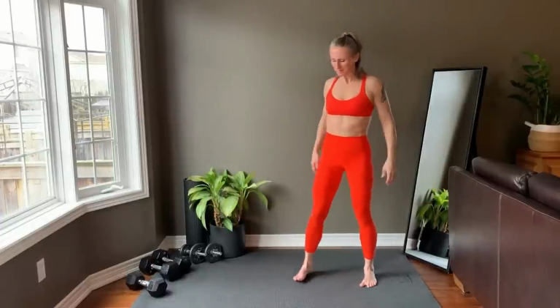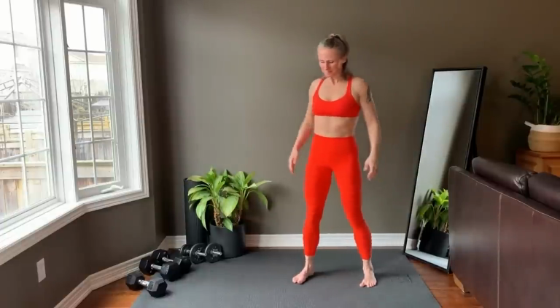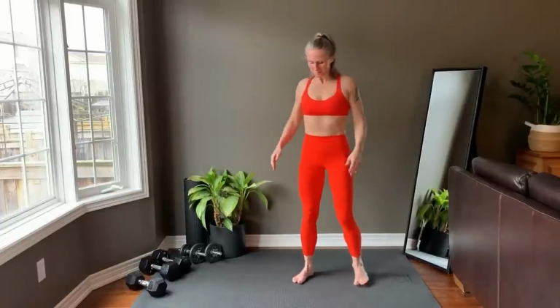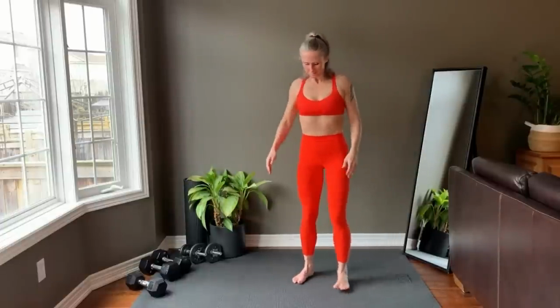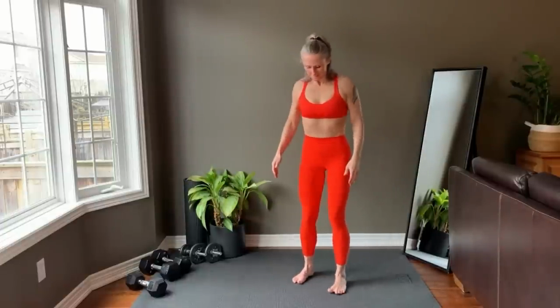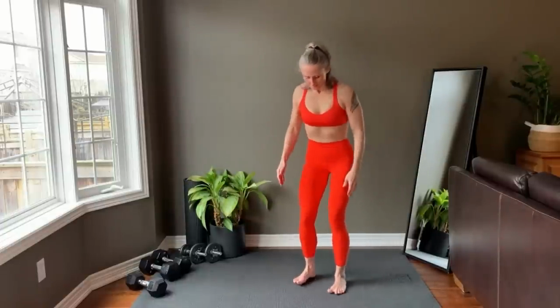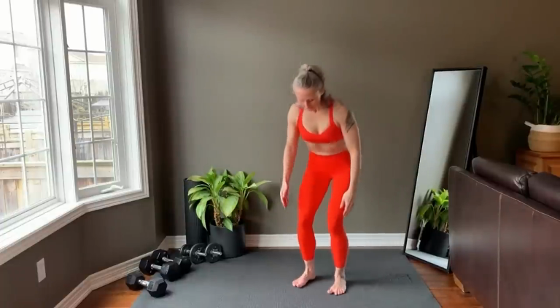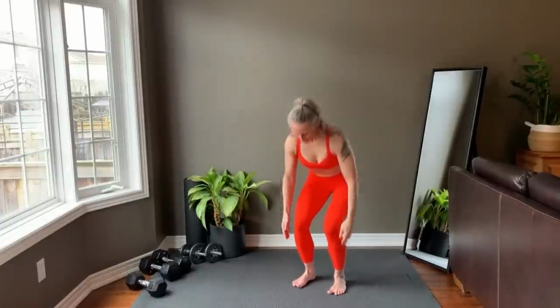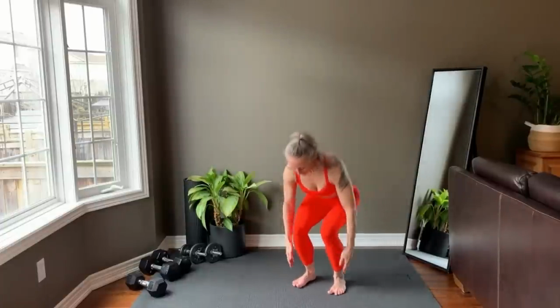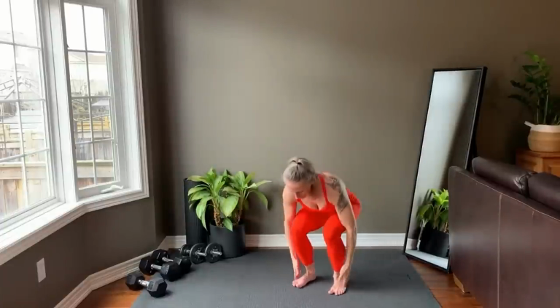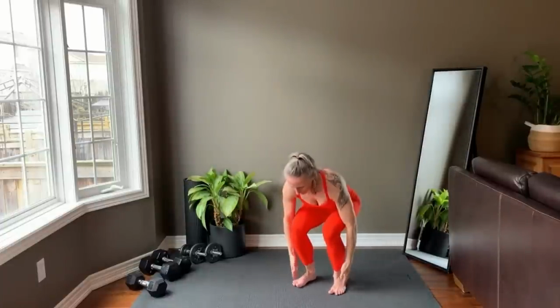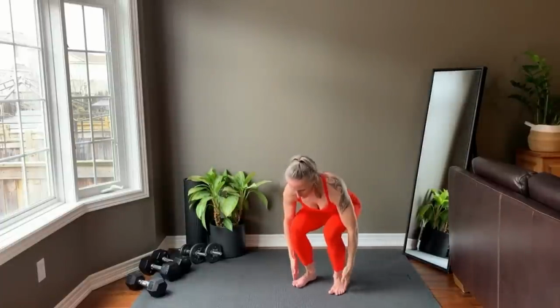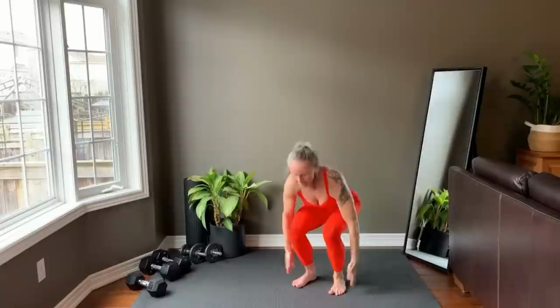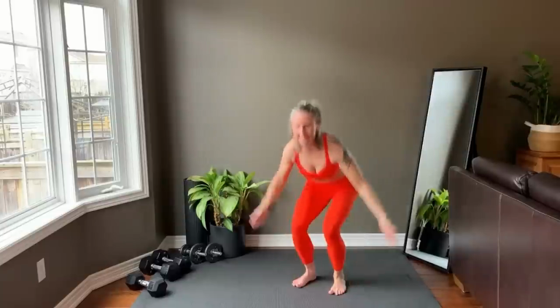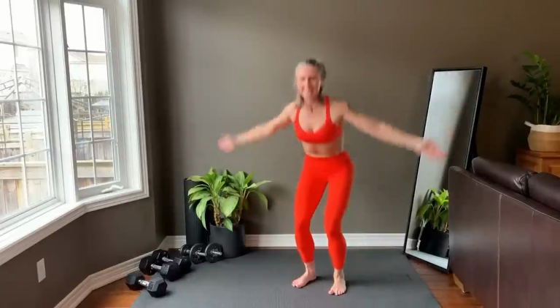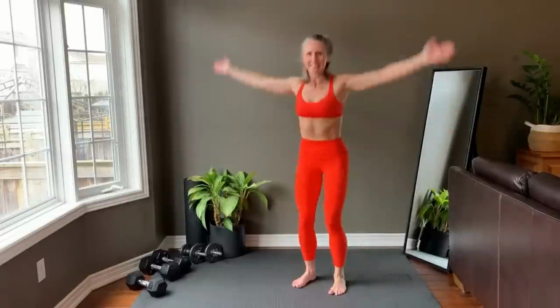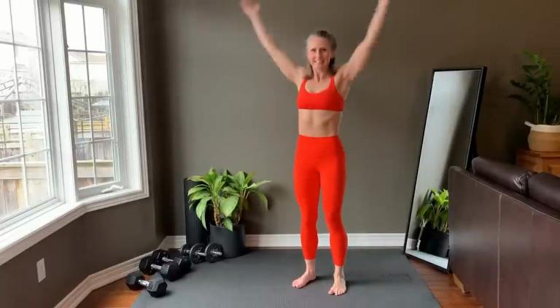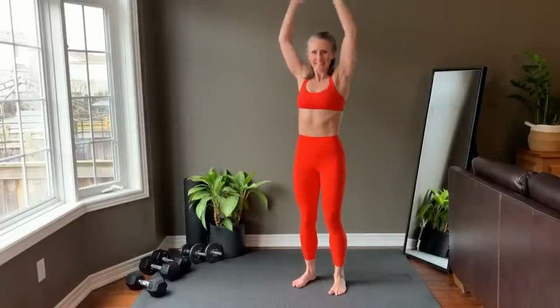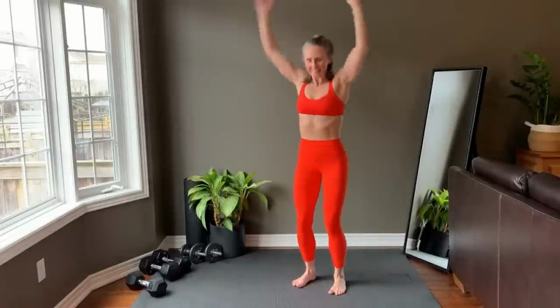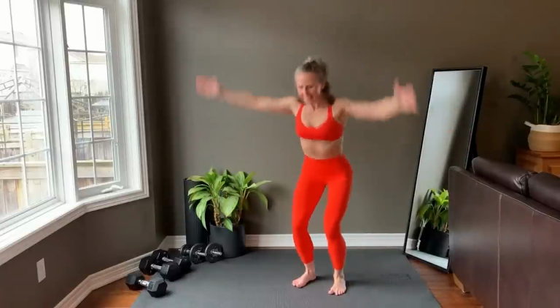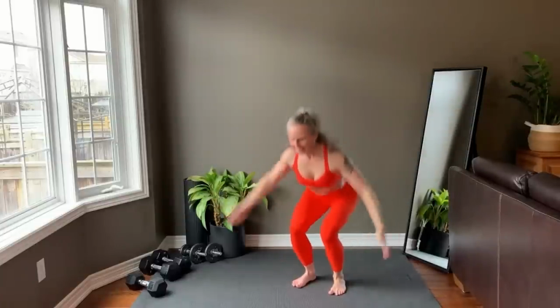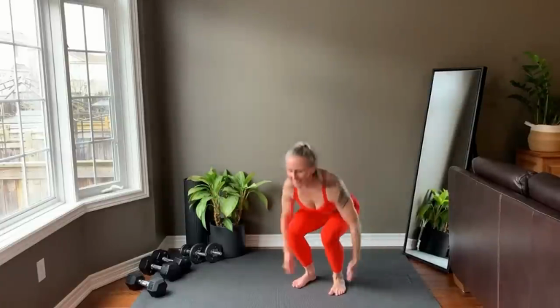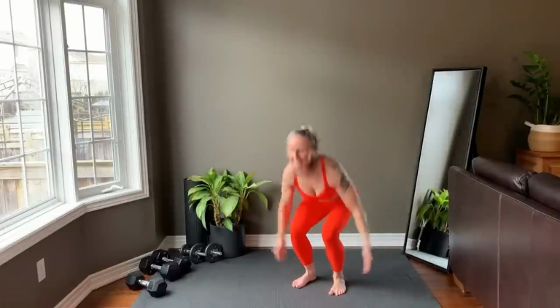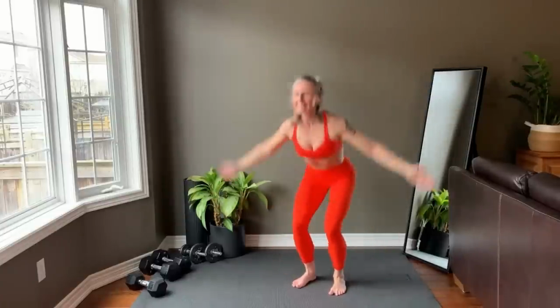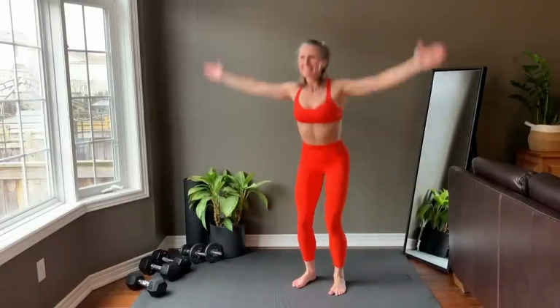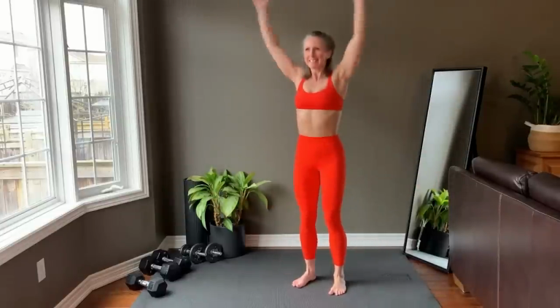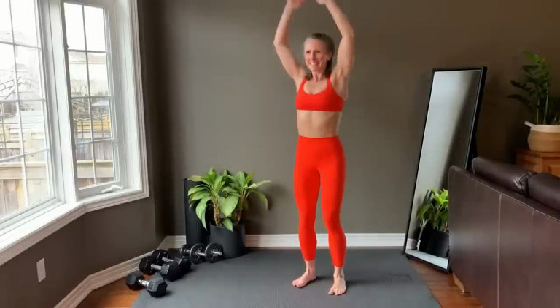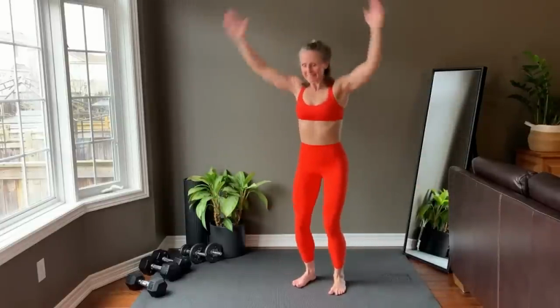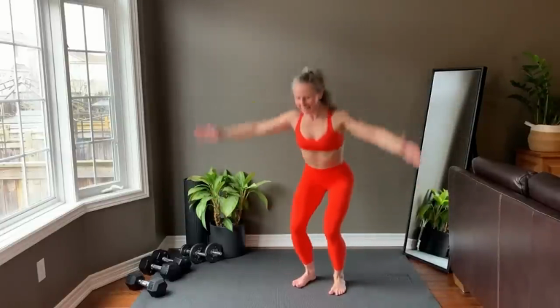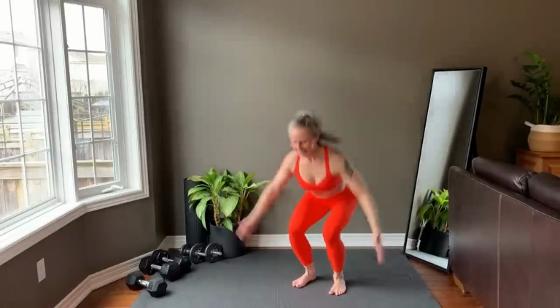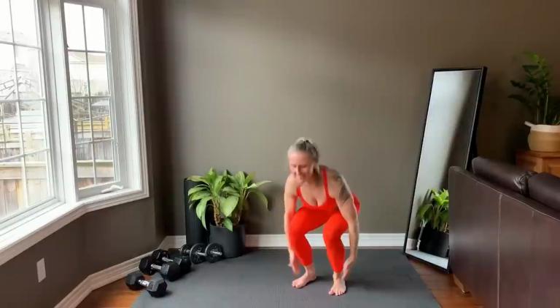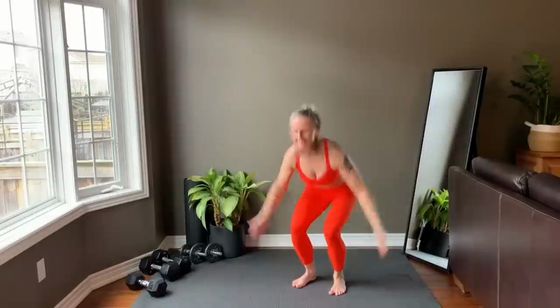Squat down to touch the feet and rainbow the arms as you come up.